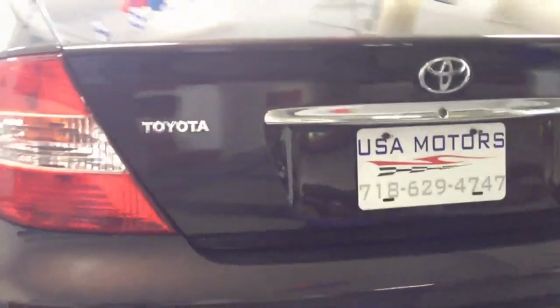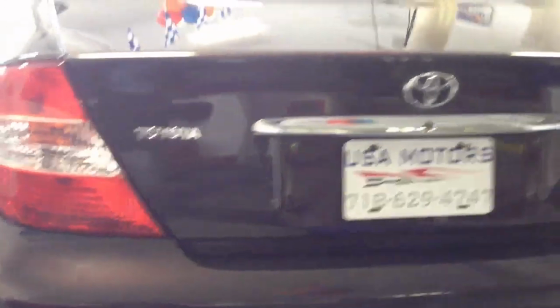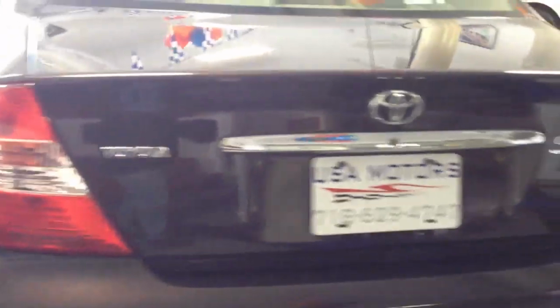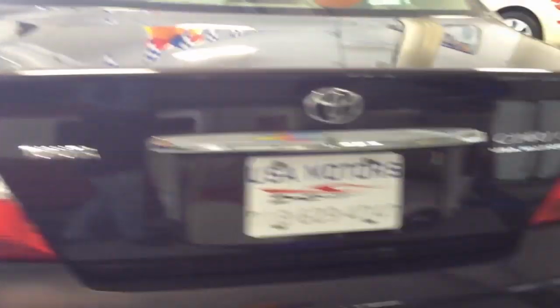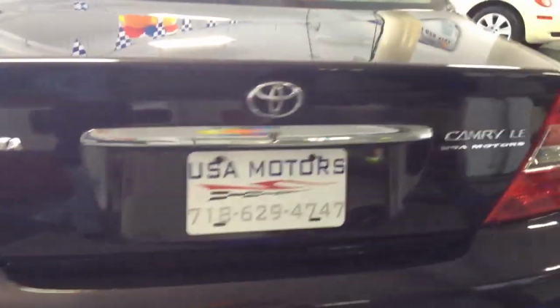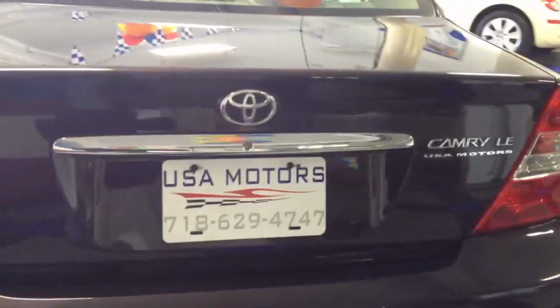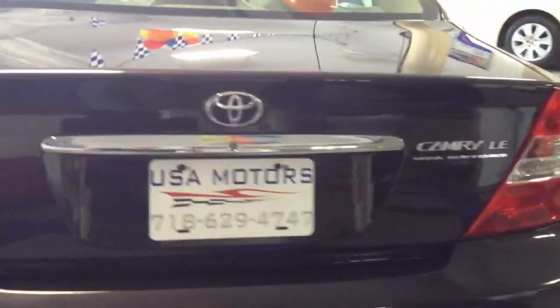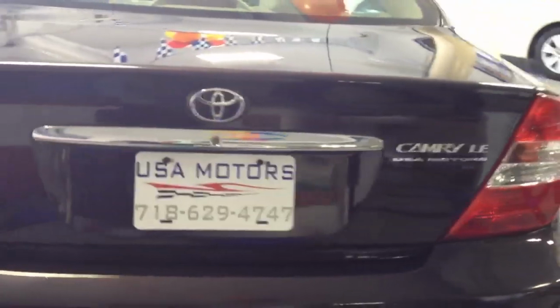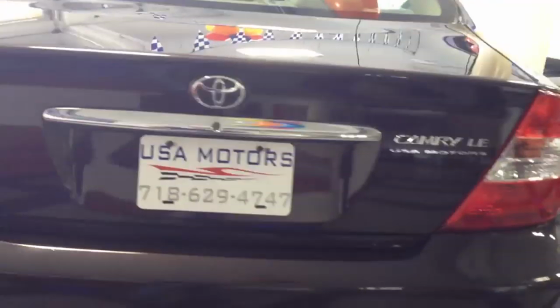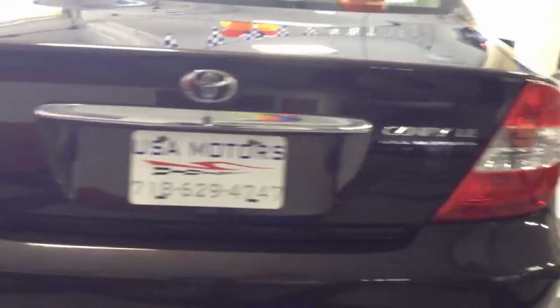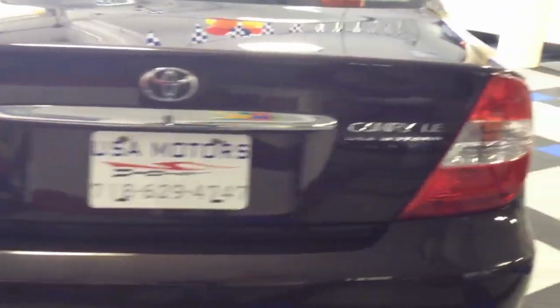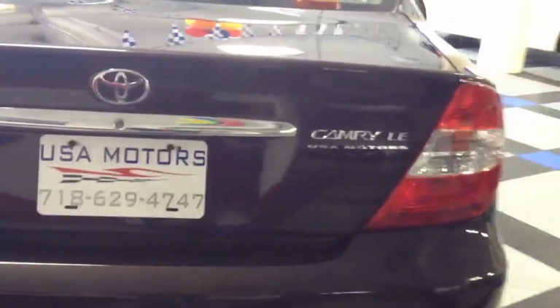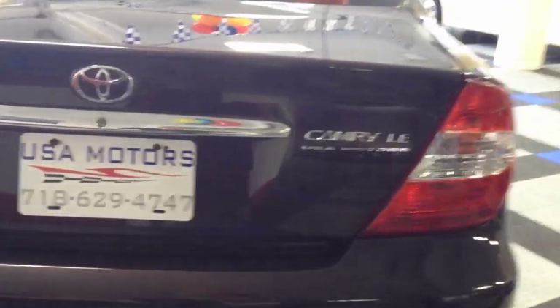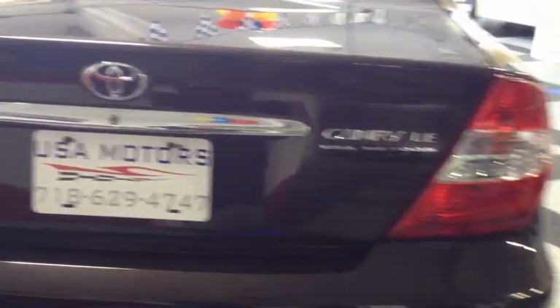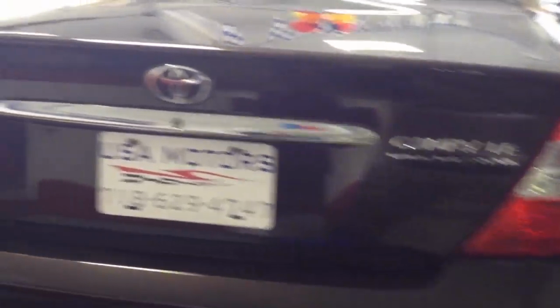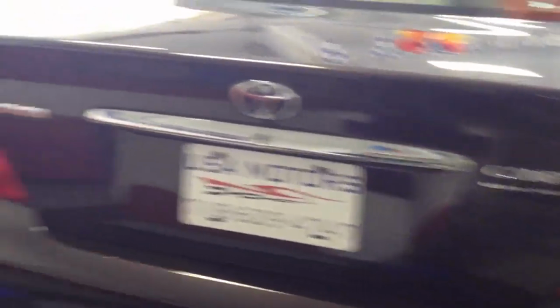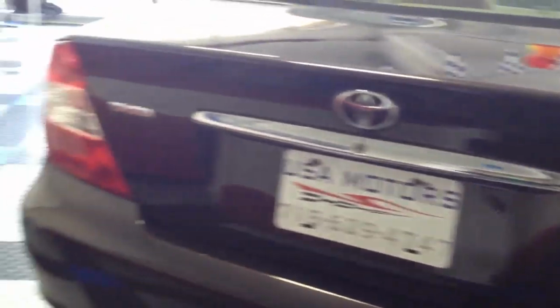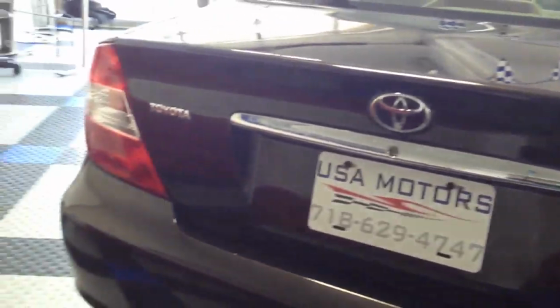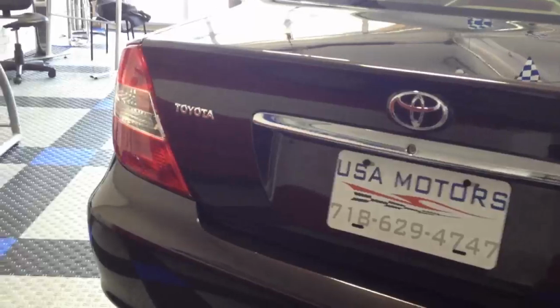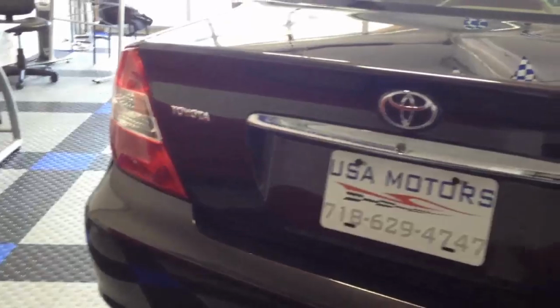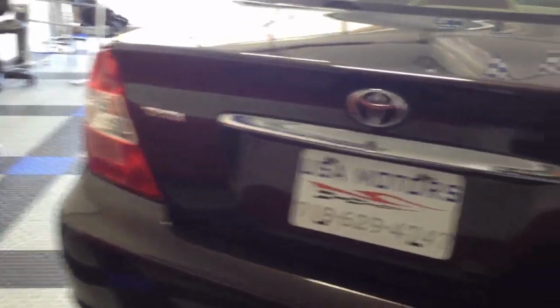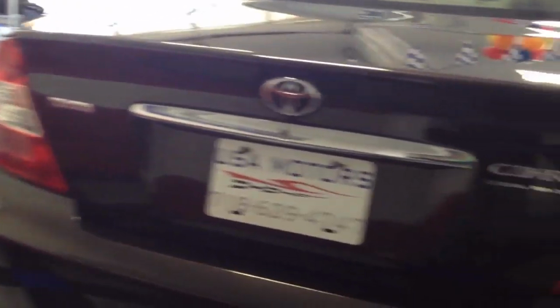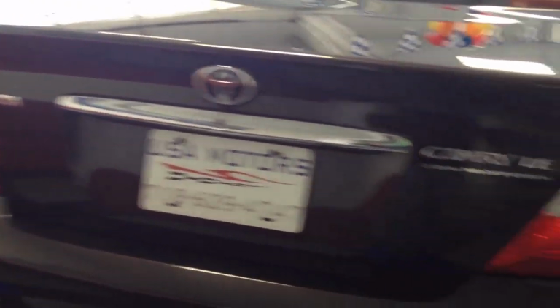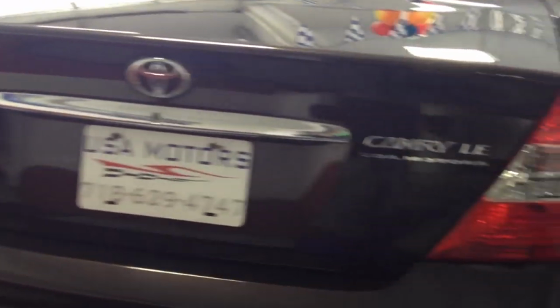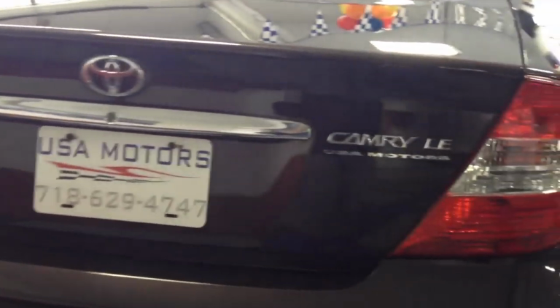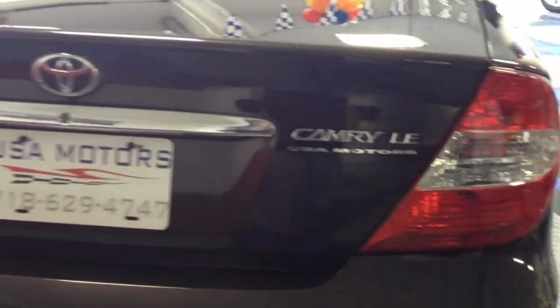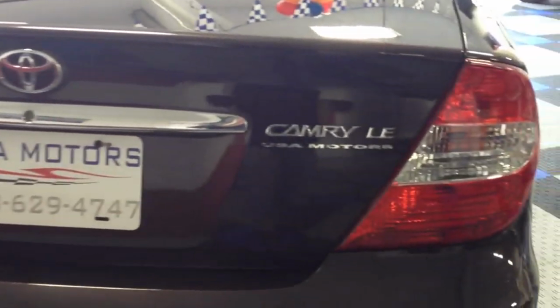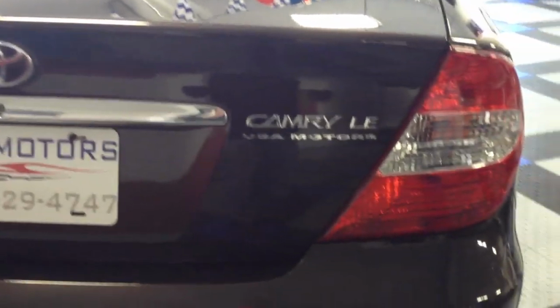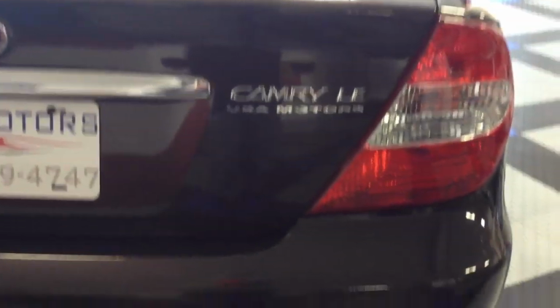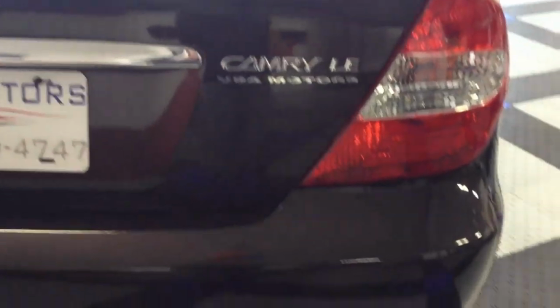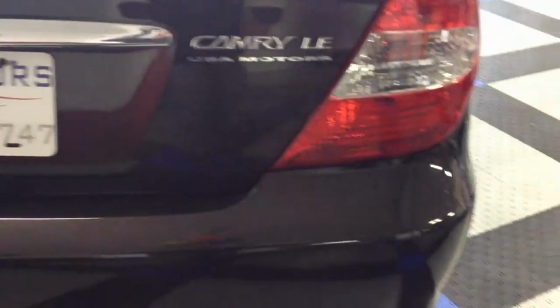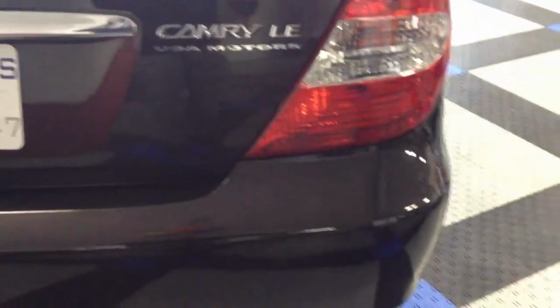The interior is nice and clean. There you see the badging — there's the Camry LE.